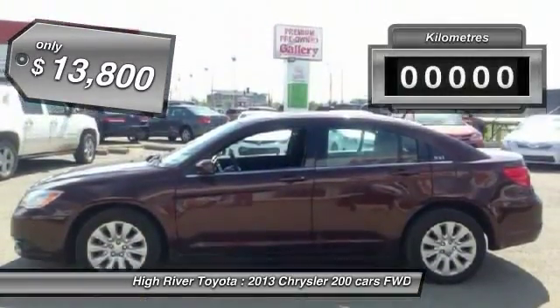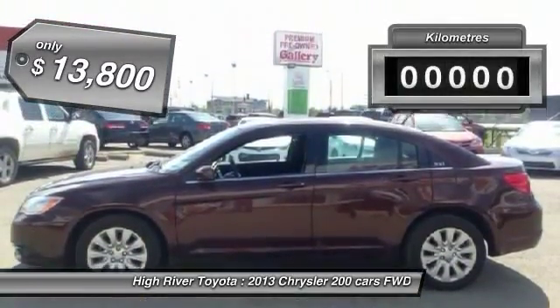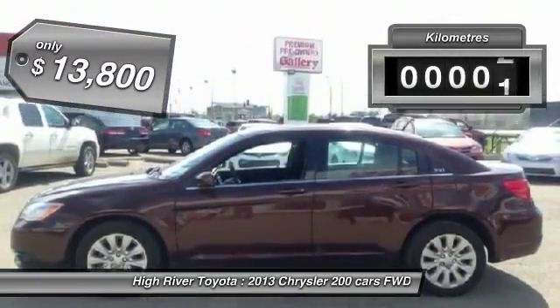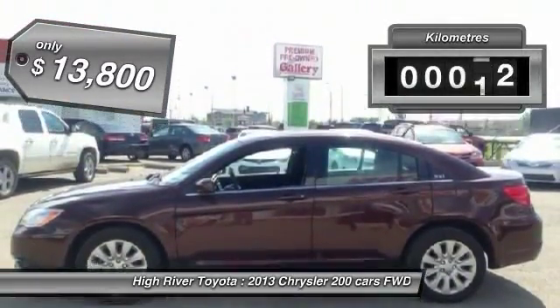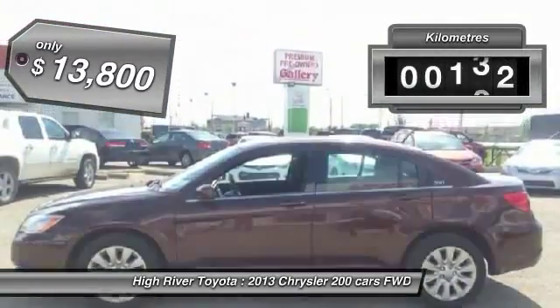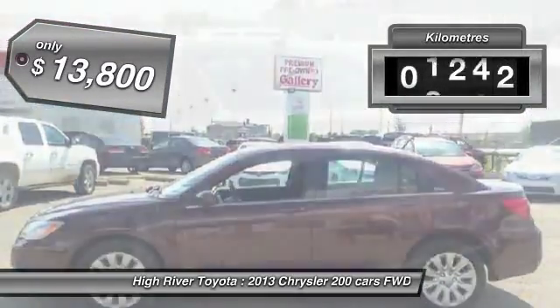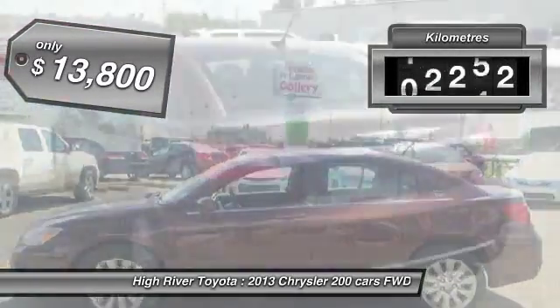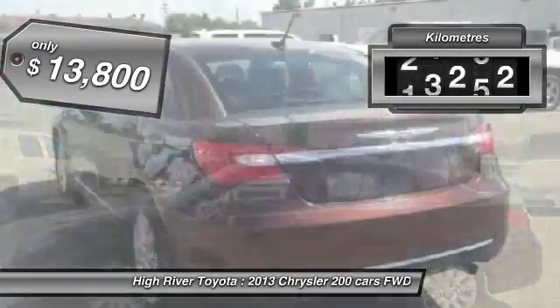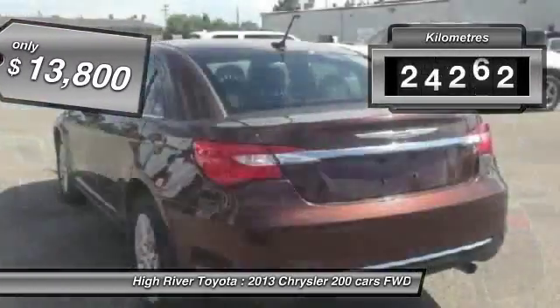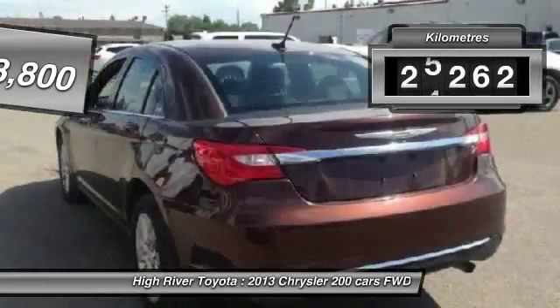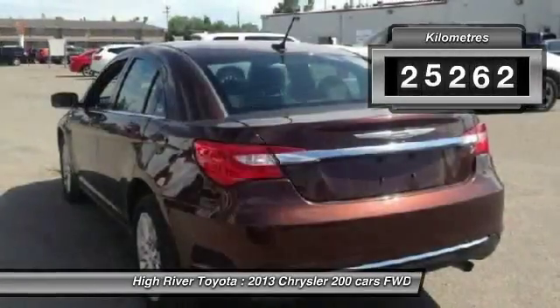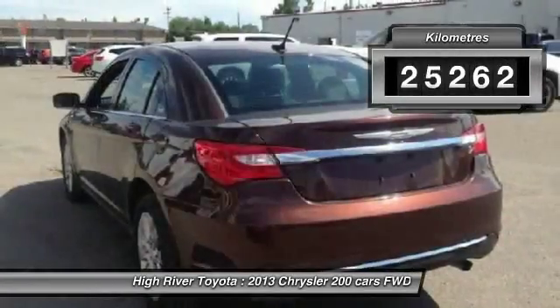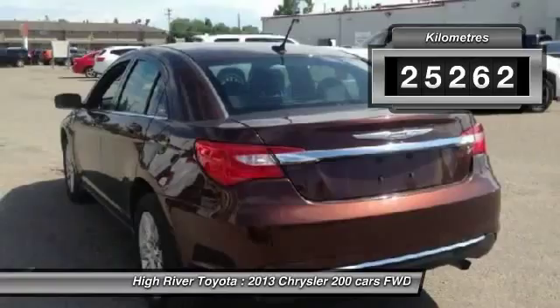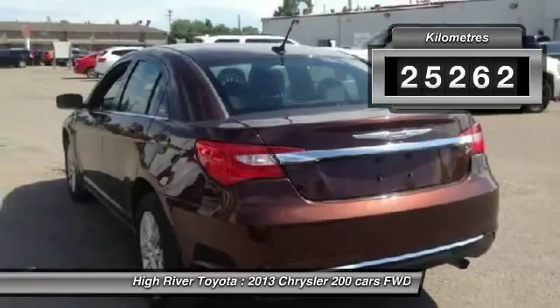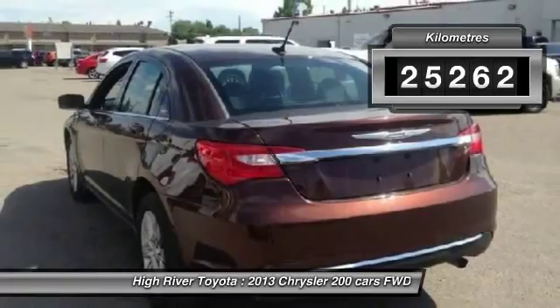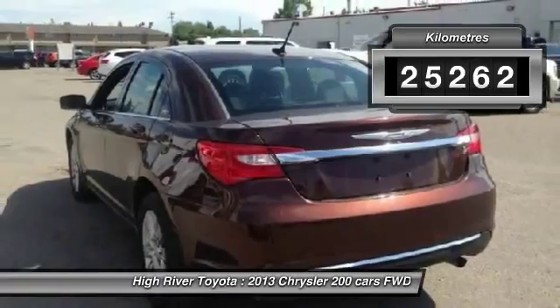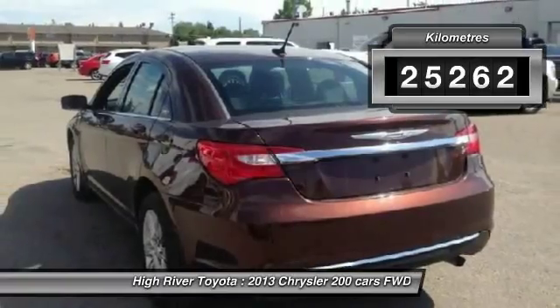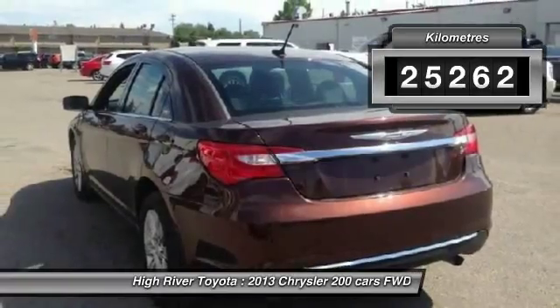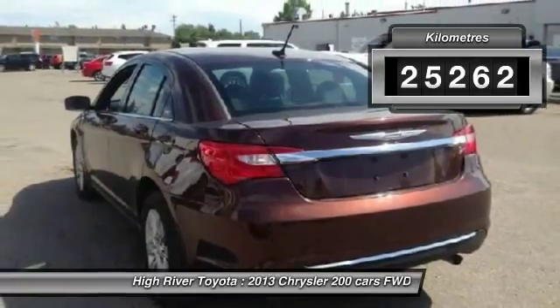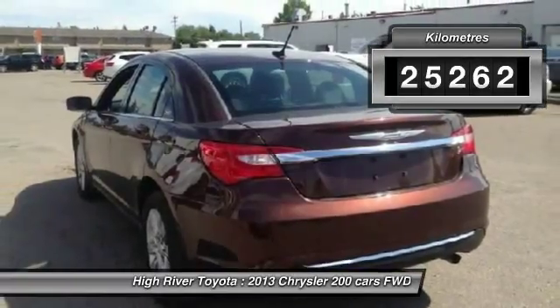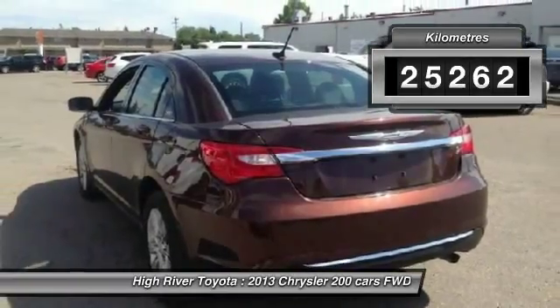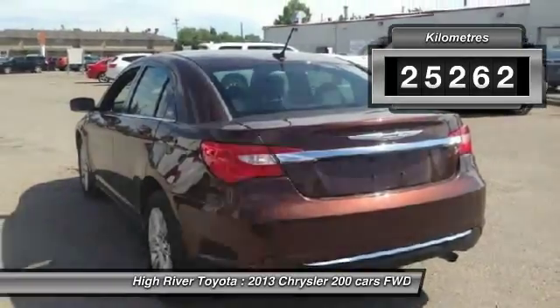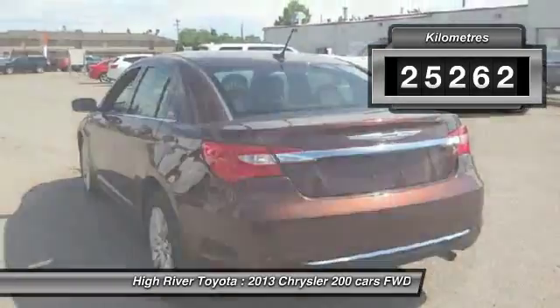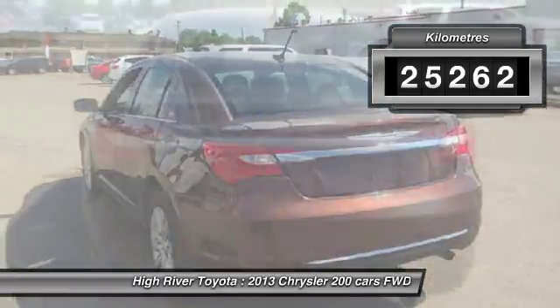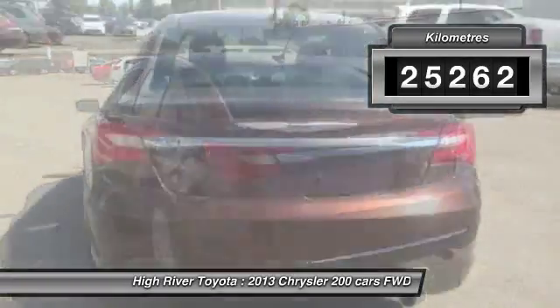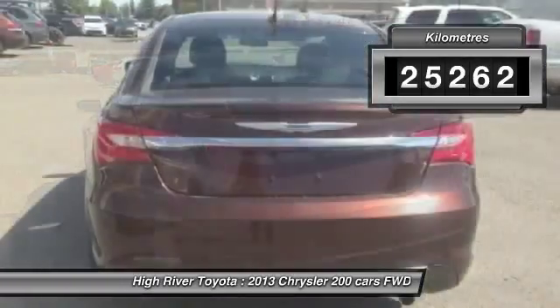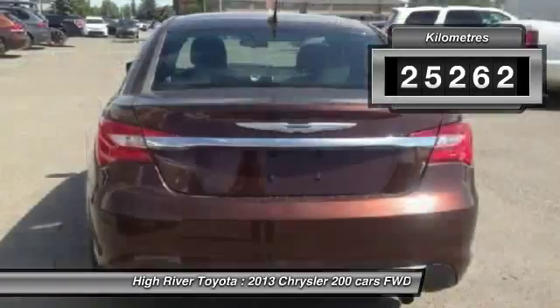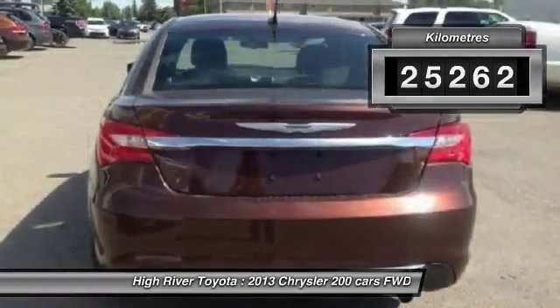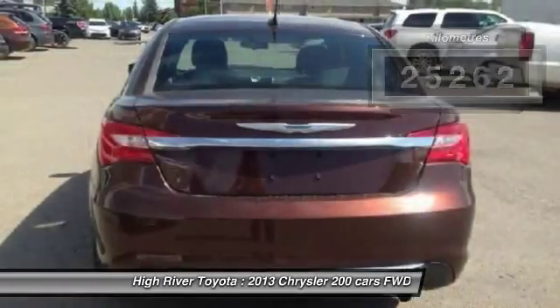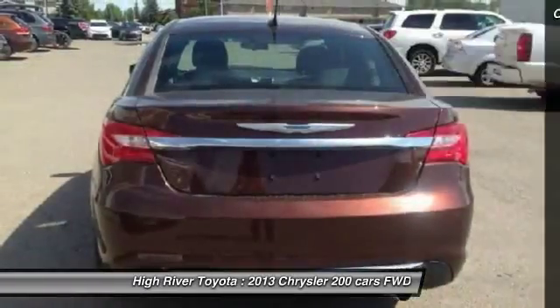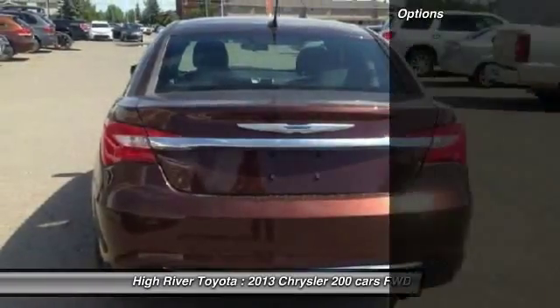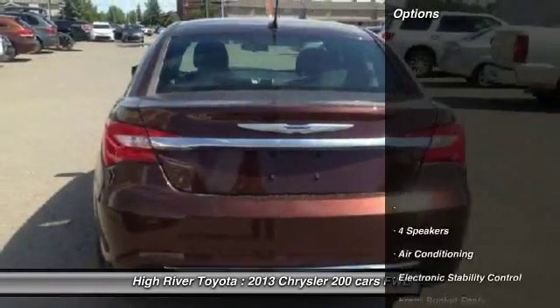This vehicle has less than 30,000 kilometers. Here are some of this vehicle's great options.